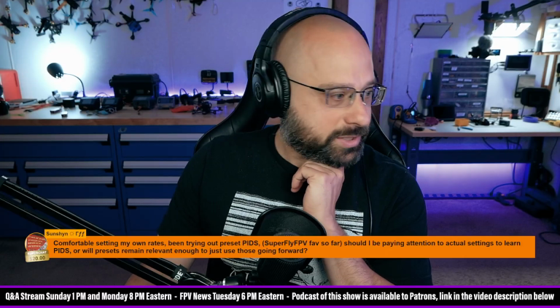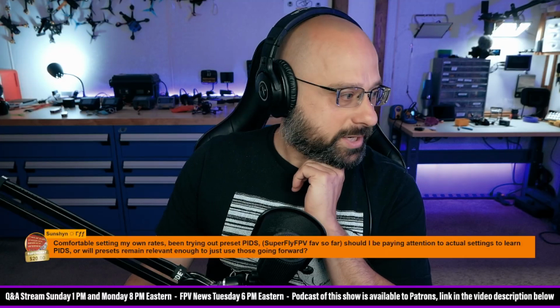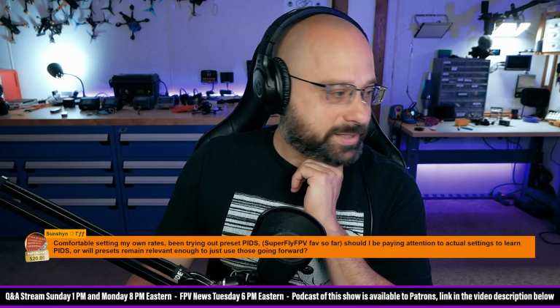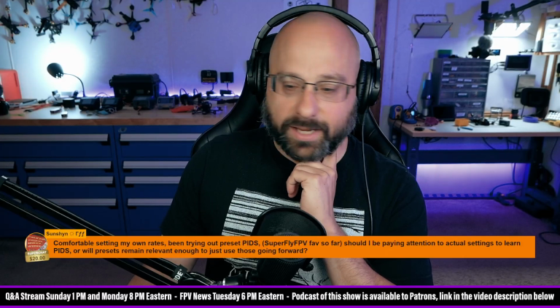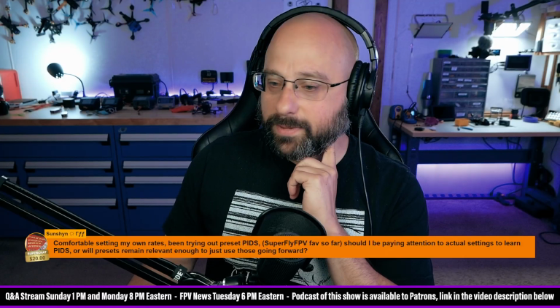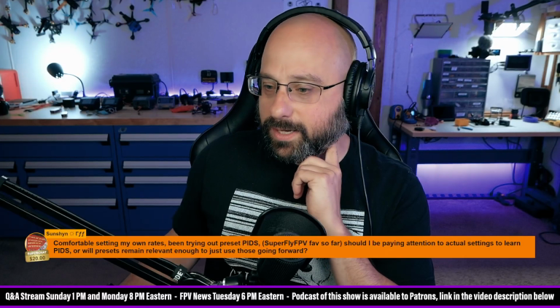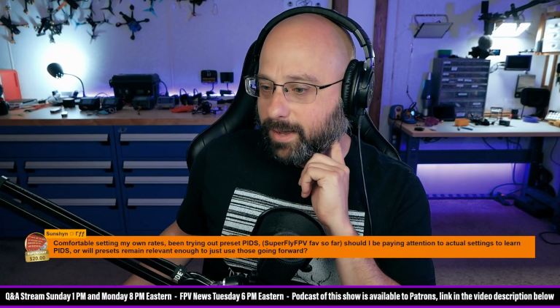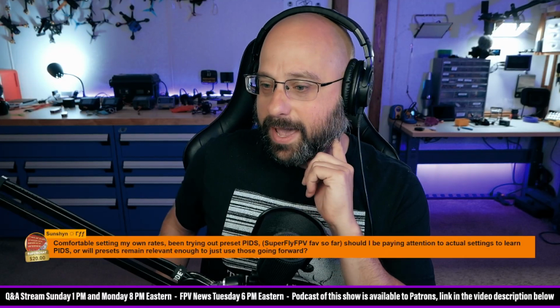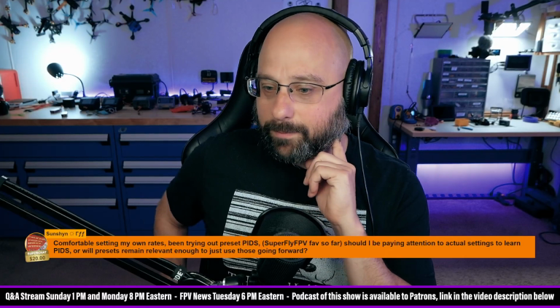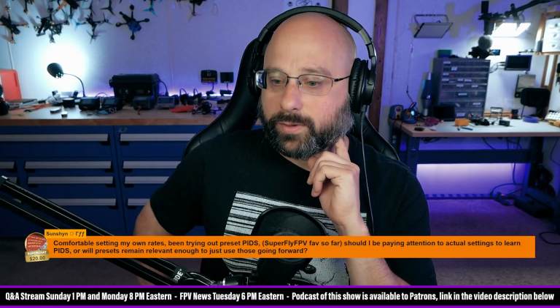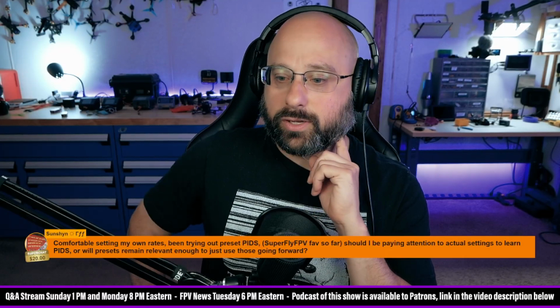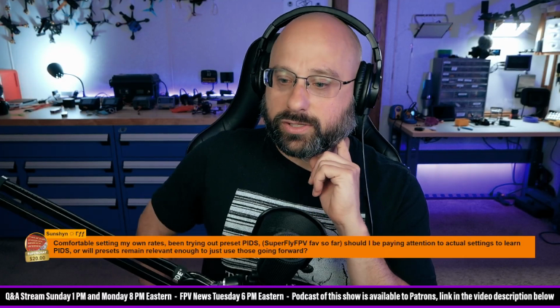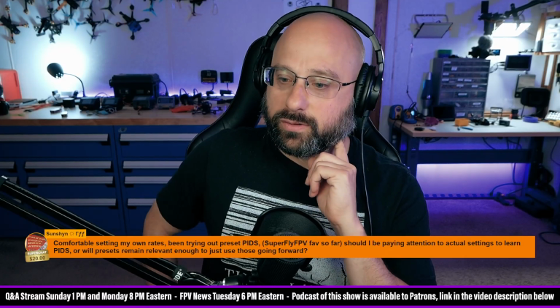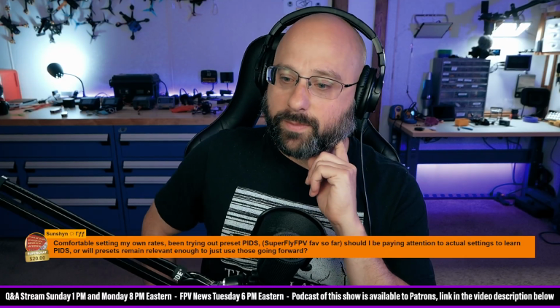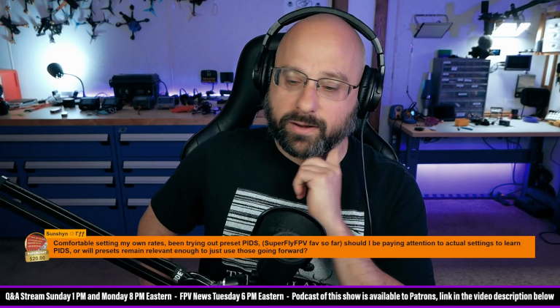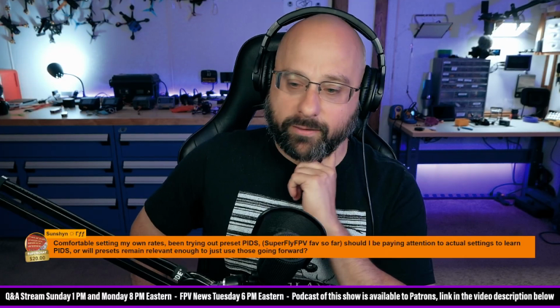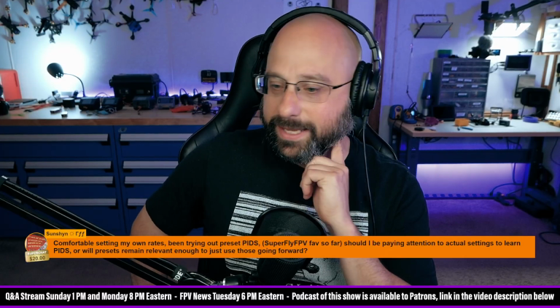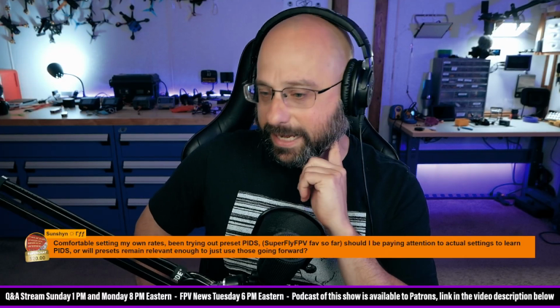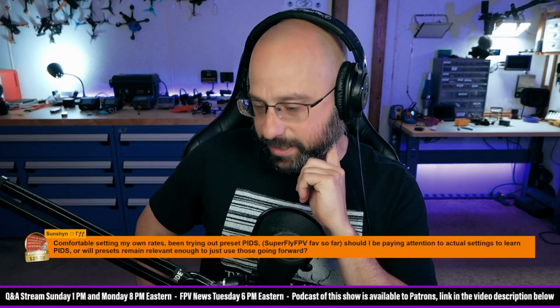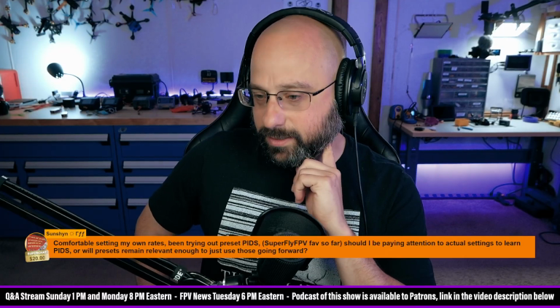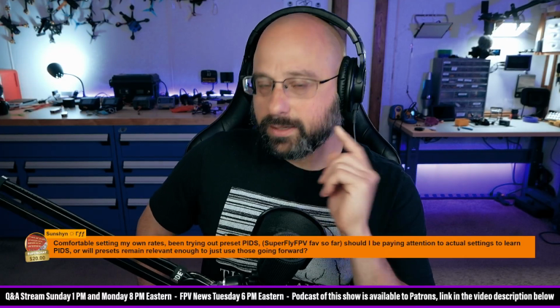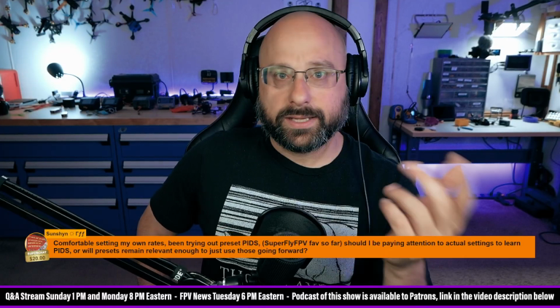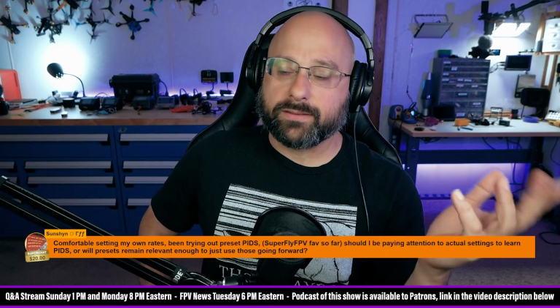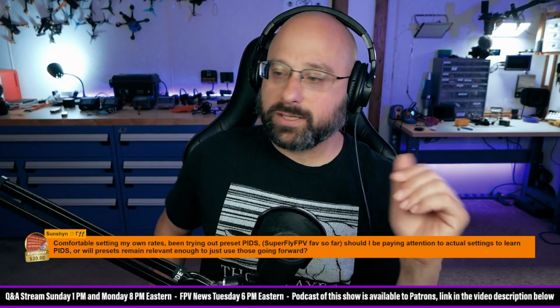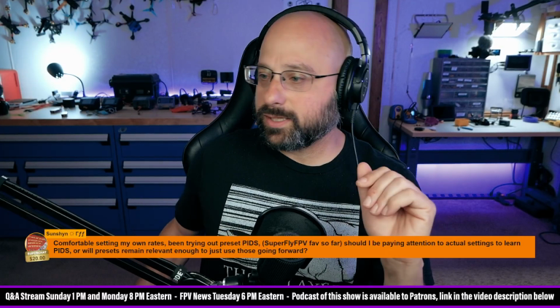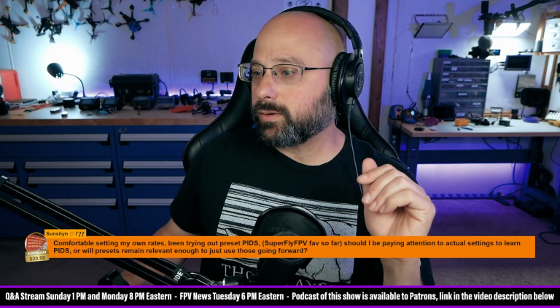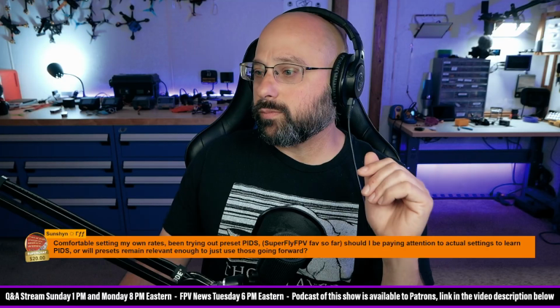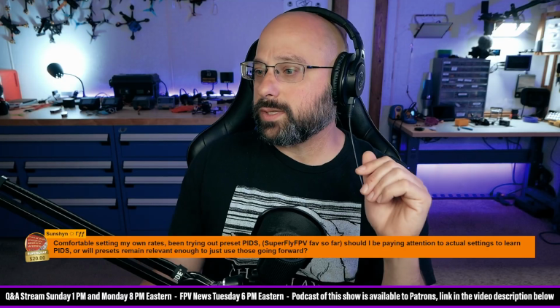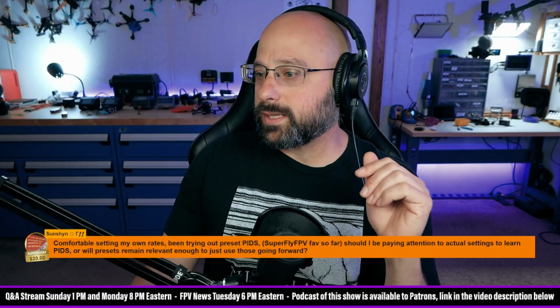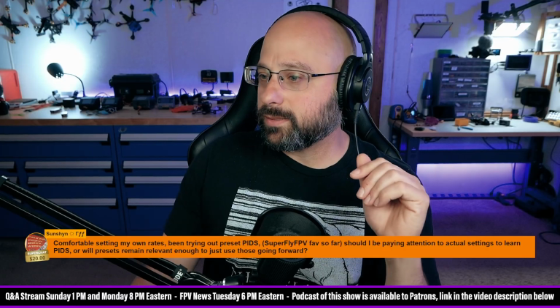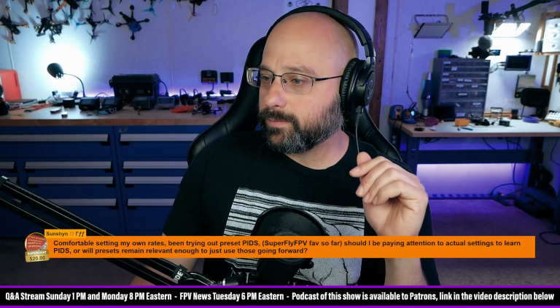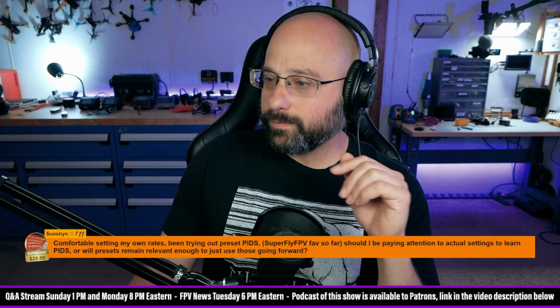Sunshine says, I'm happy with a good tune no matter how I get it. Yeah, then just stick with presets.